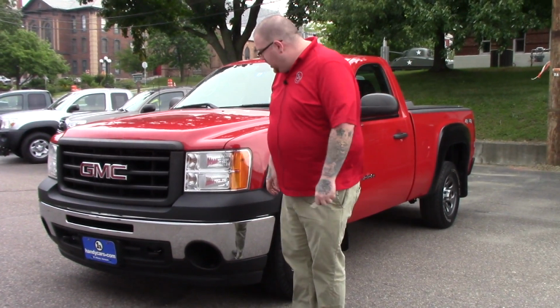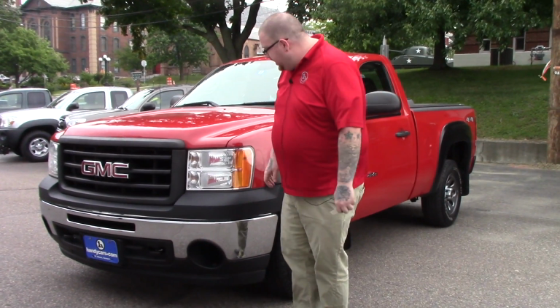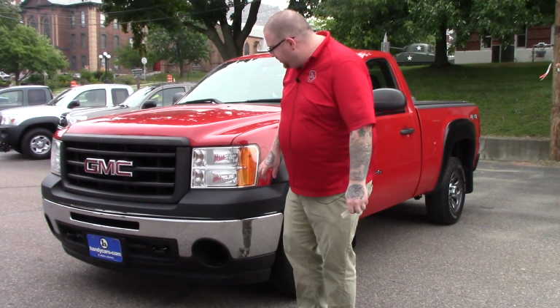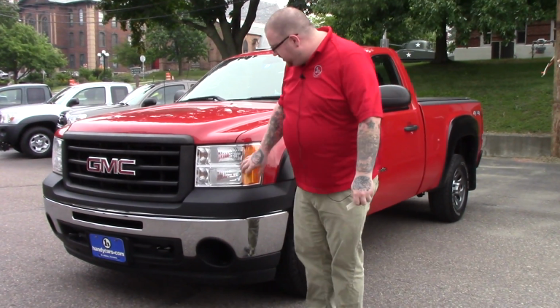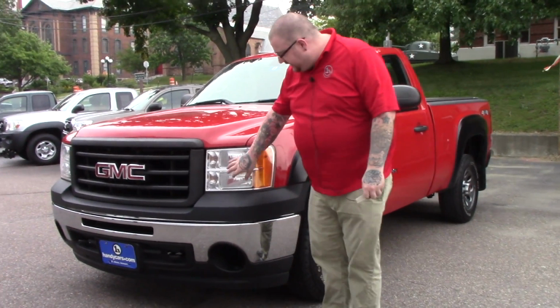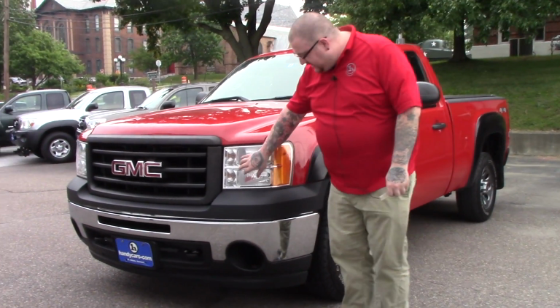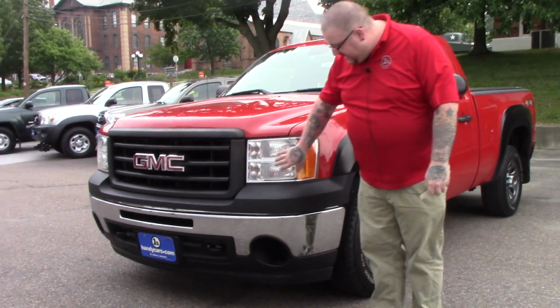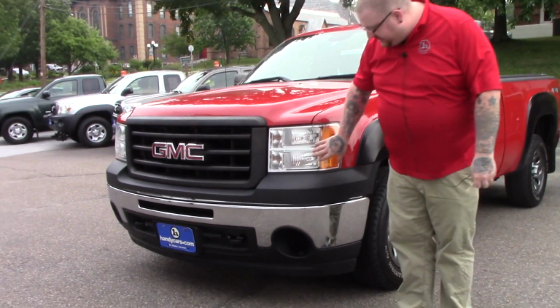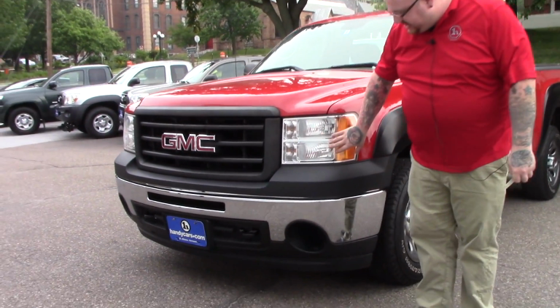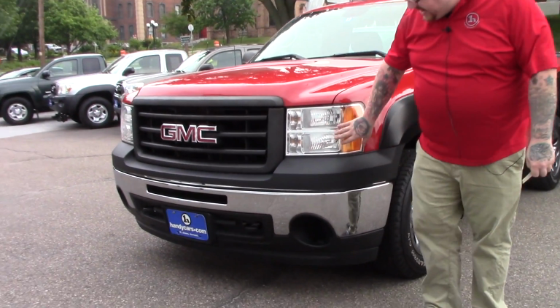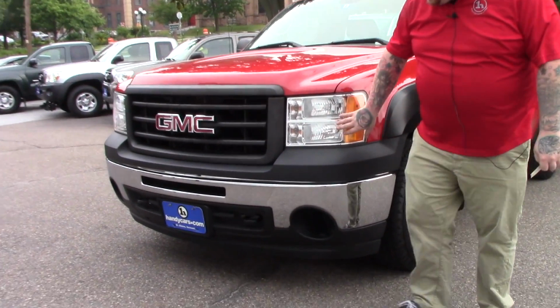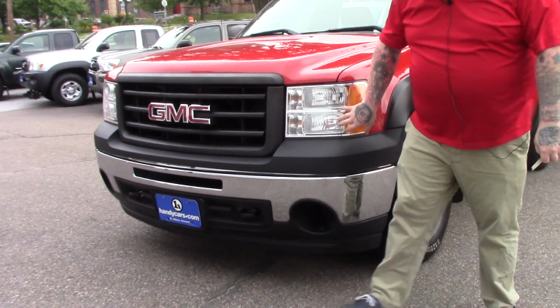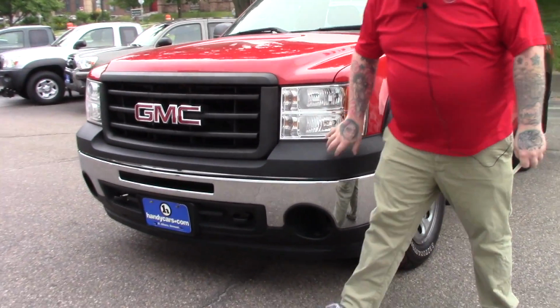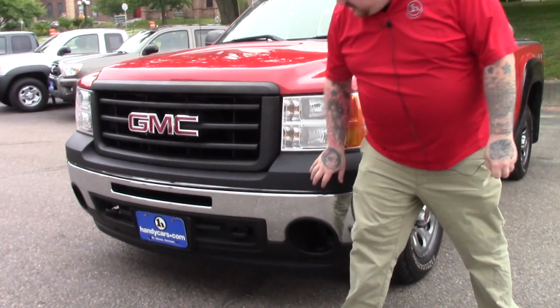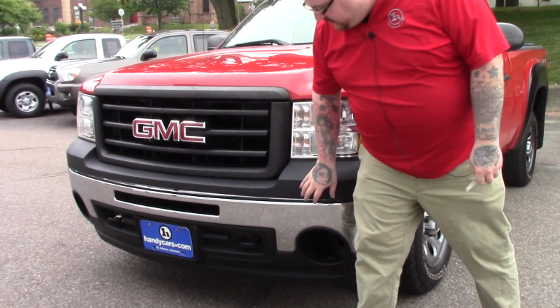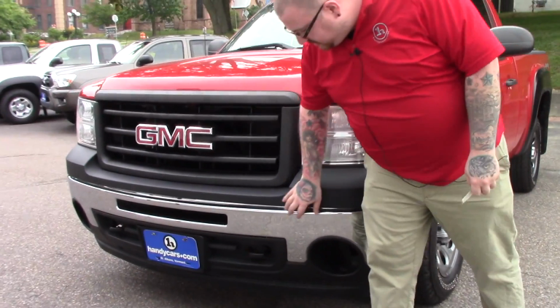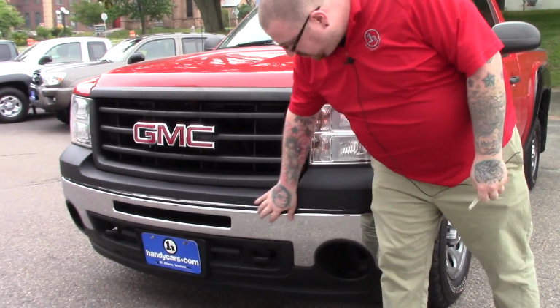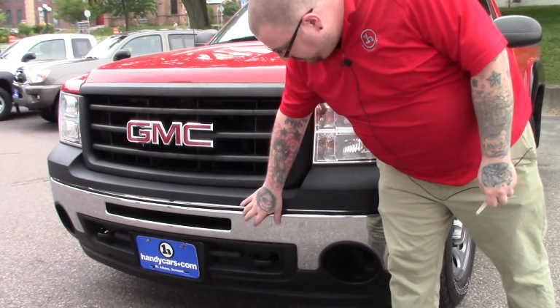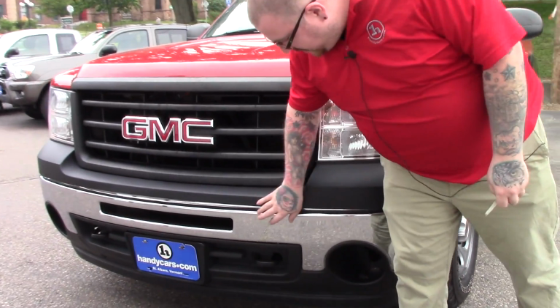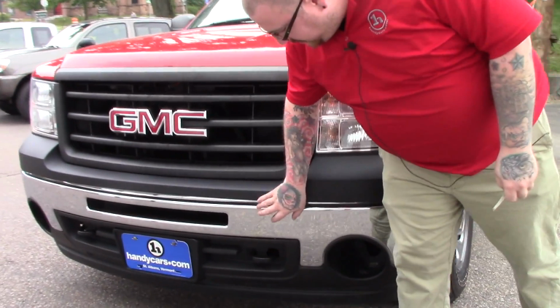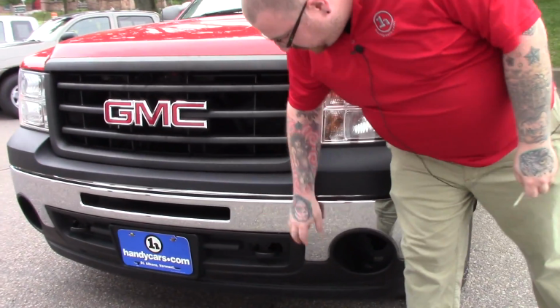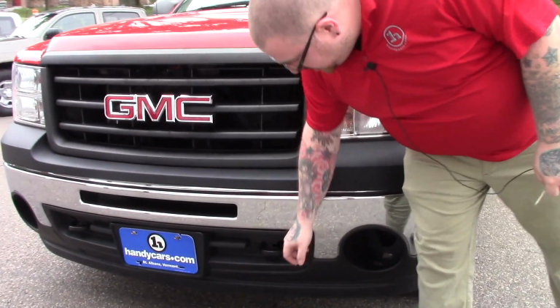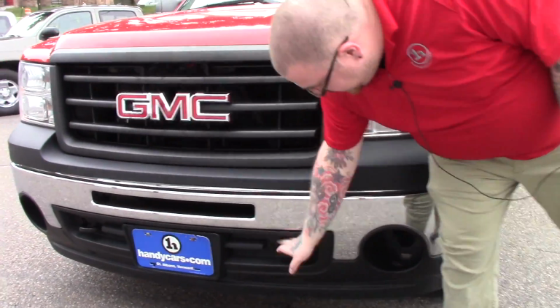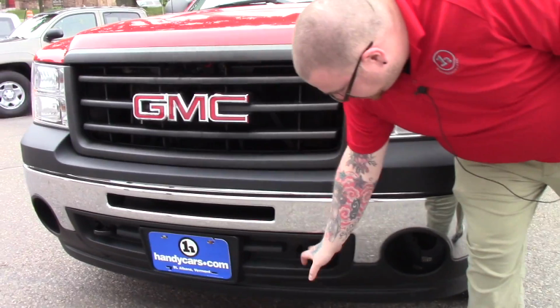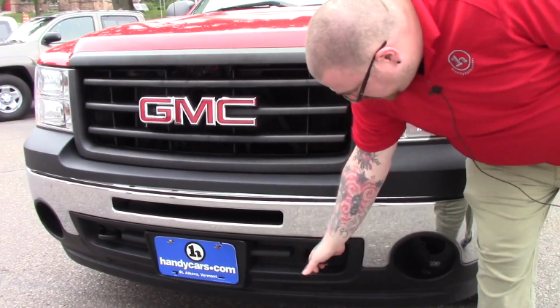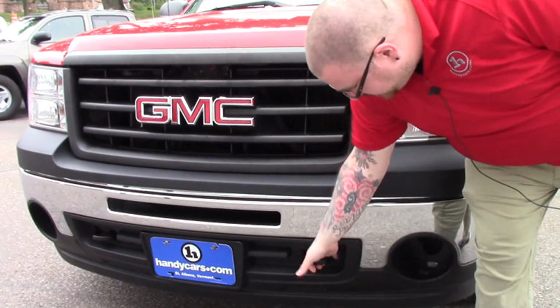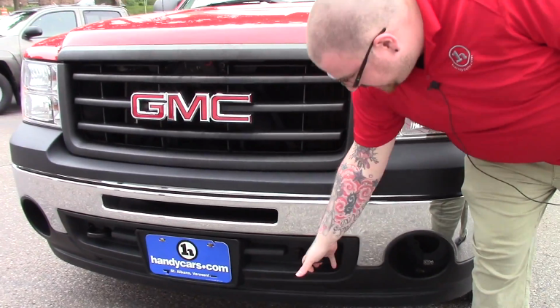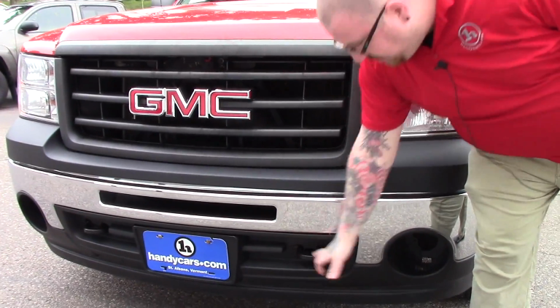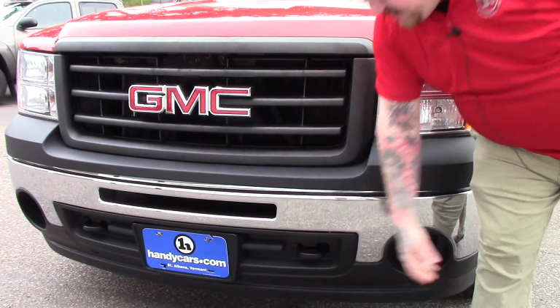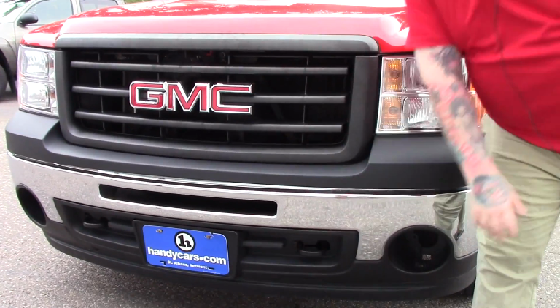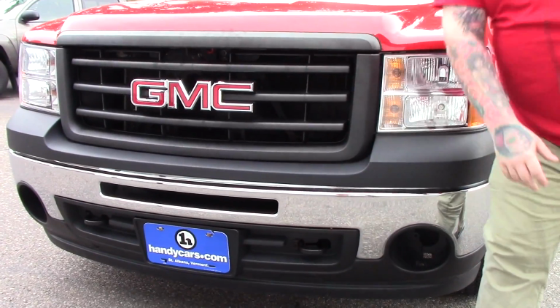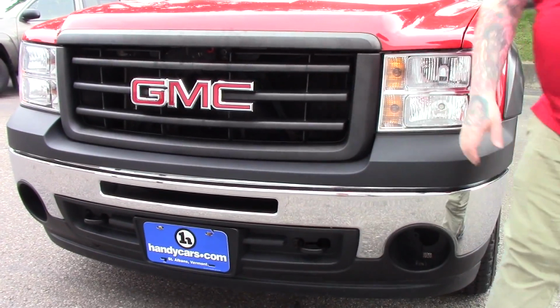As you can see, it's got the HID headlights. You've got the chrome bumper with the tow hooks integrated in the front.